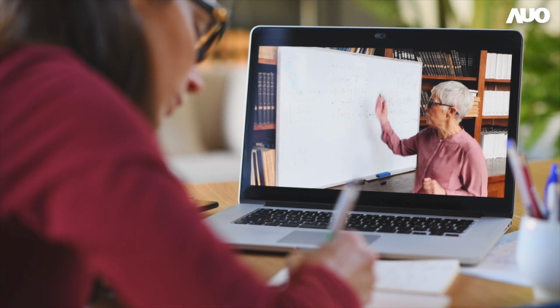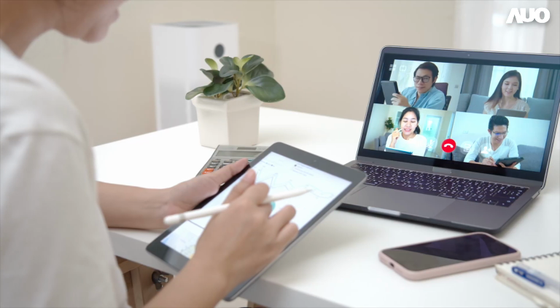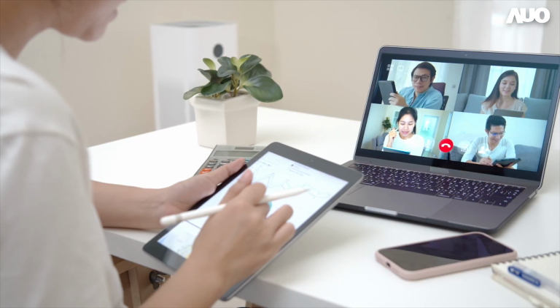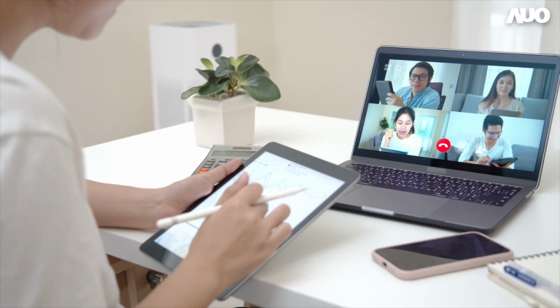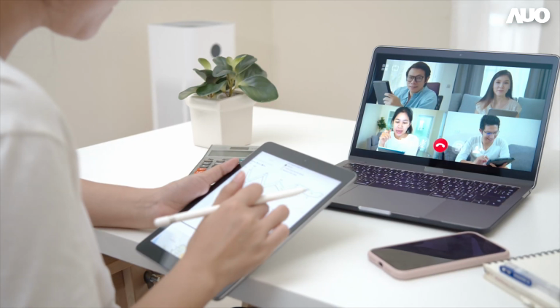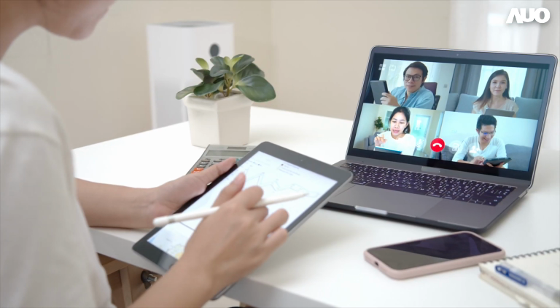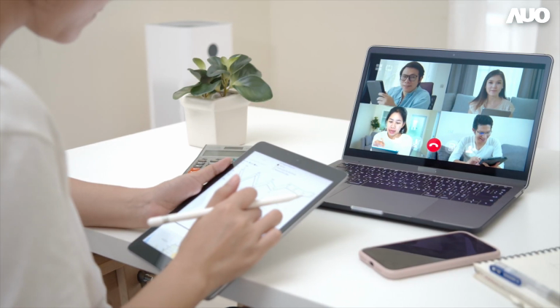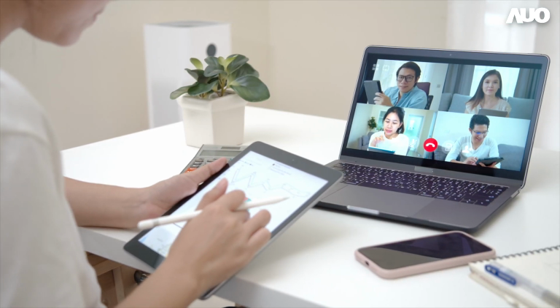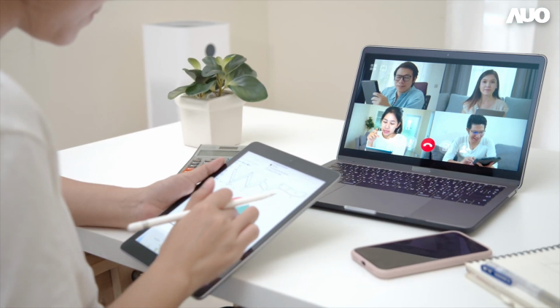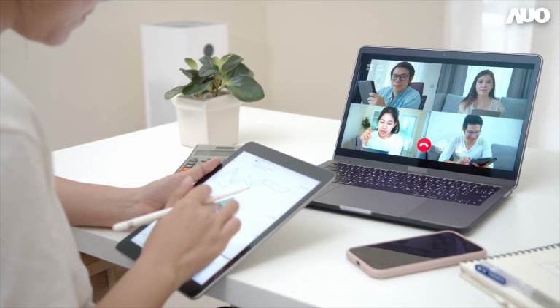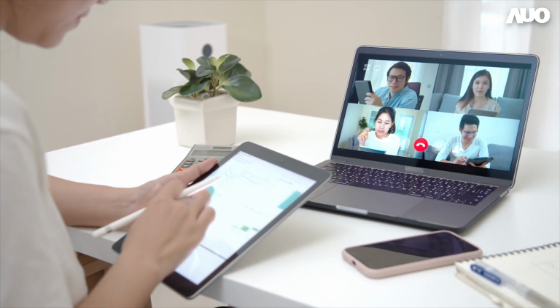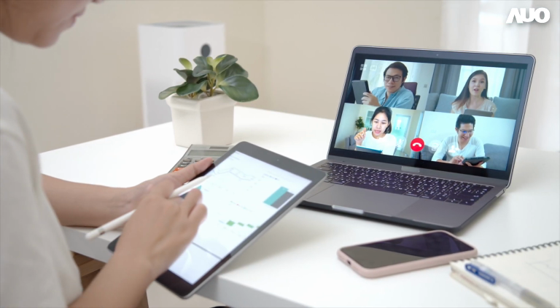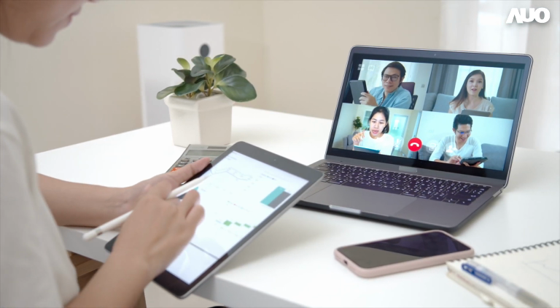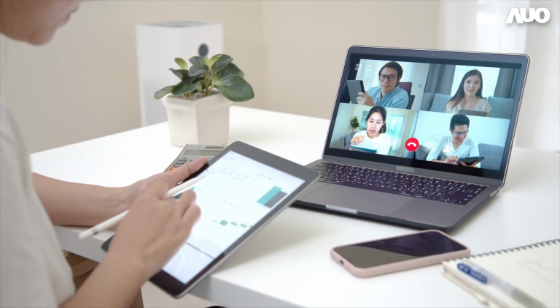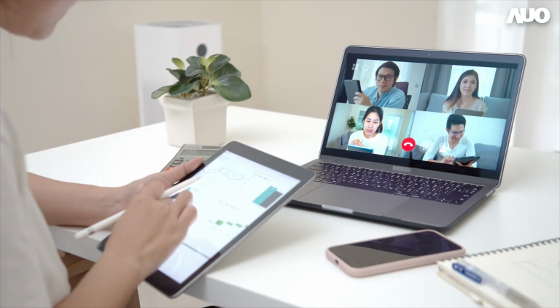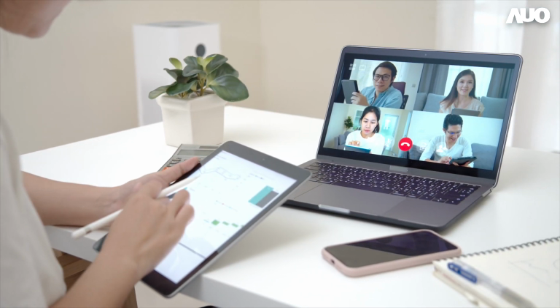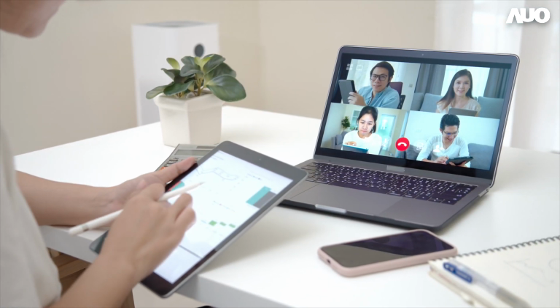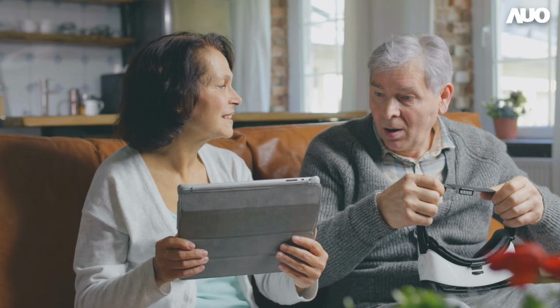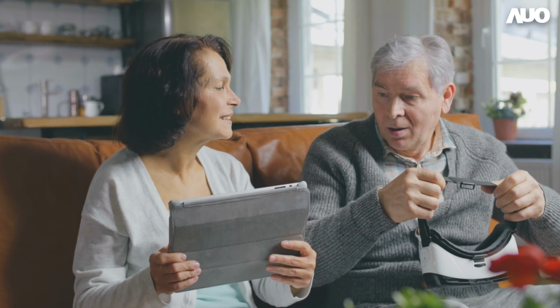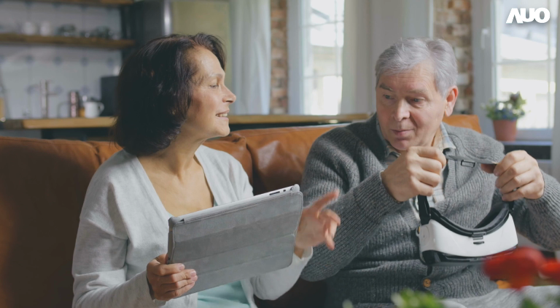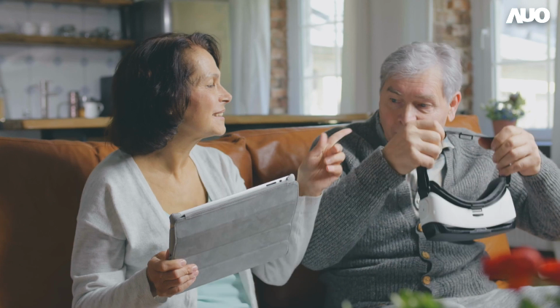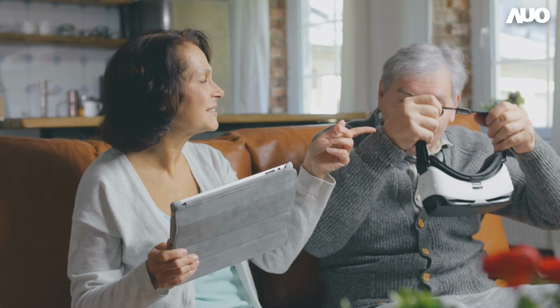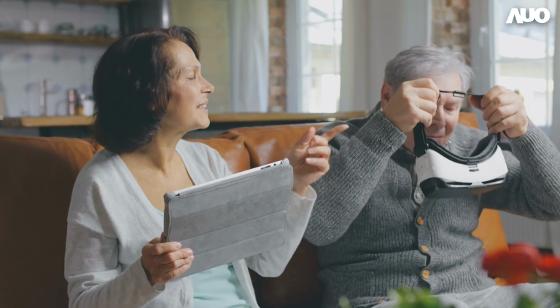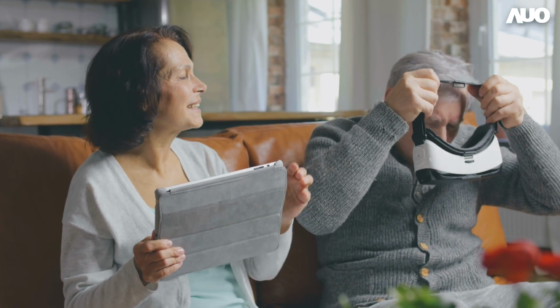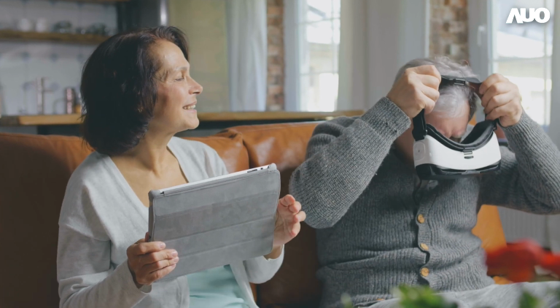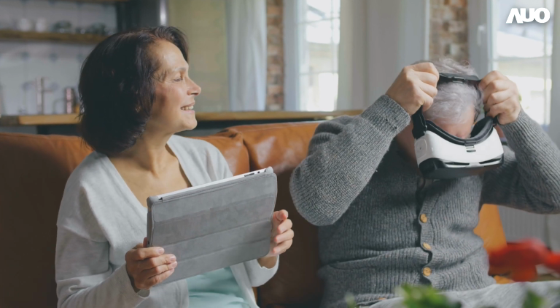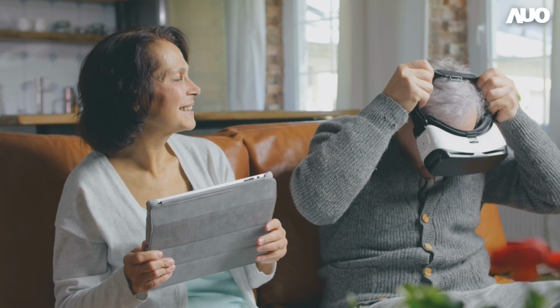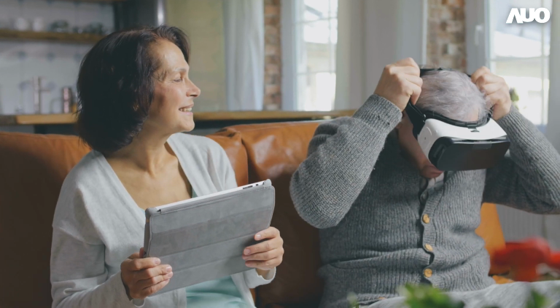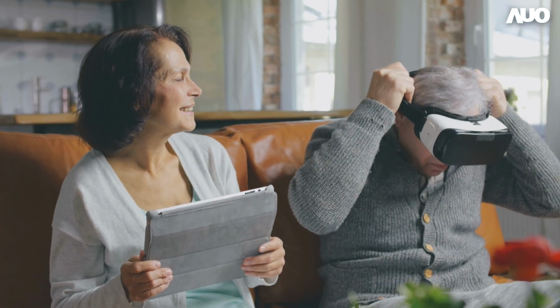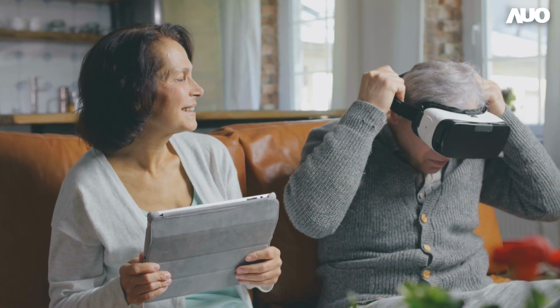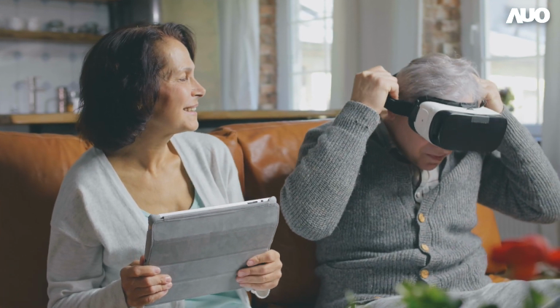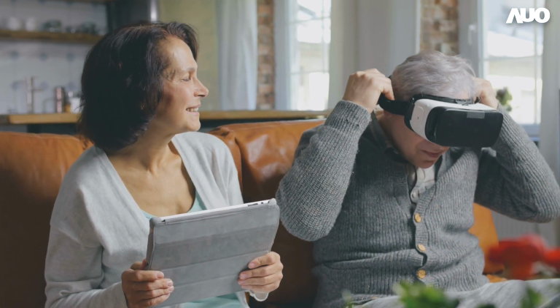Learning at home, working from home, playing at home — particularly, driven by playing at home, gaming demand has increased enormously.